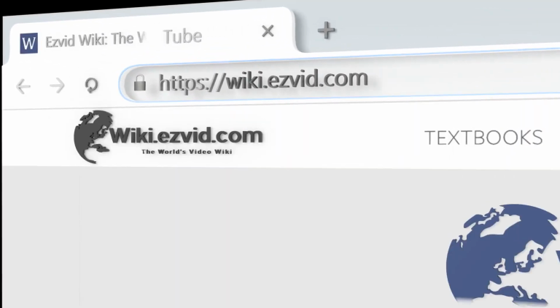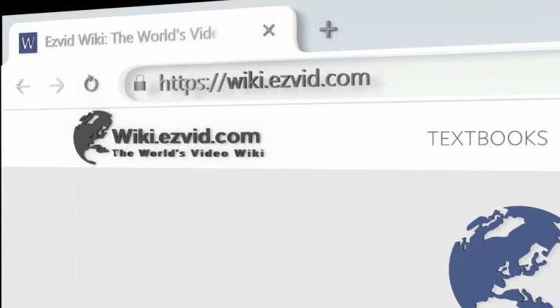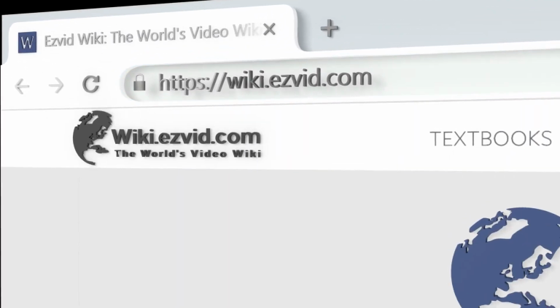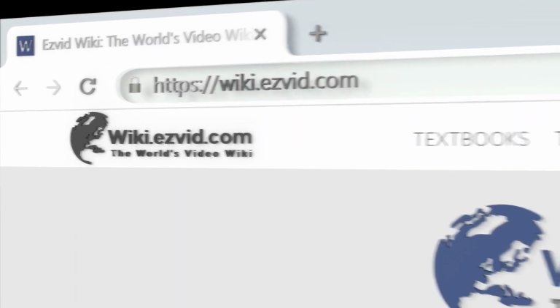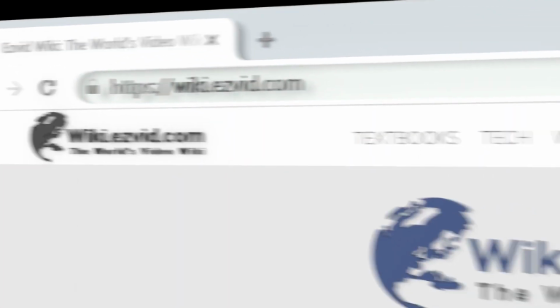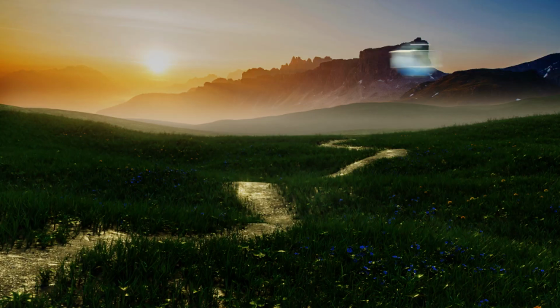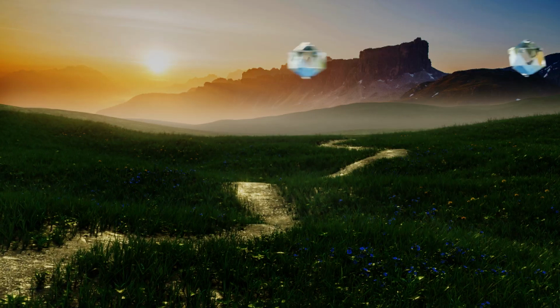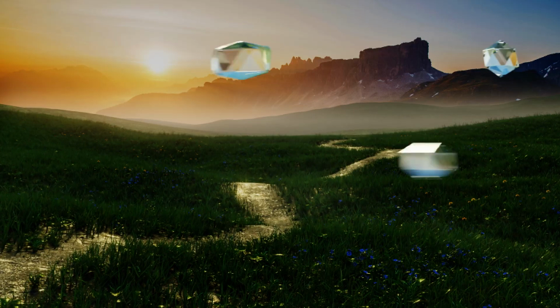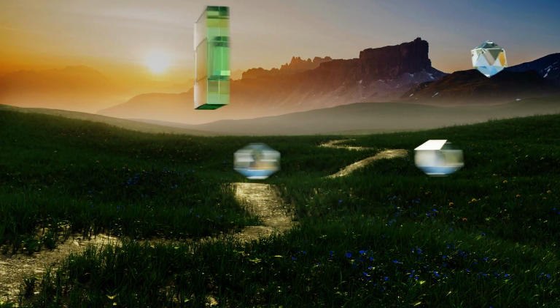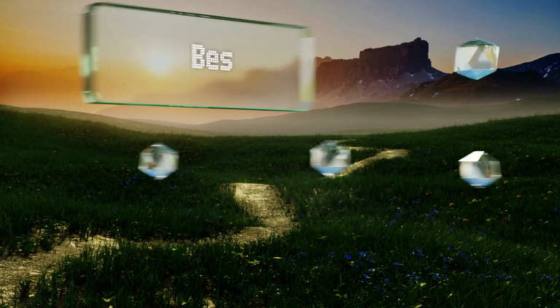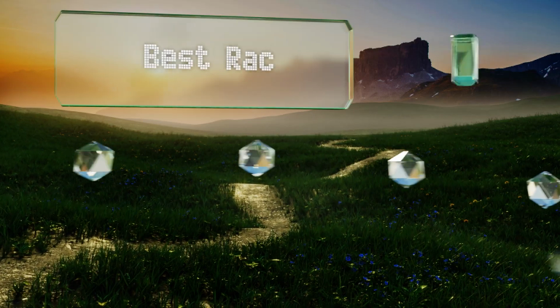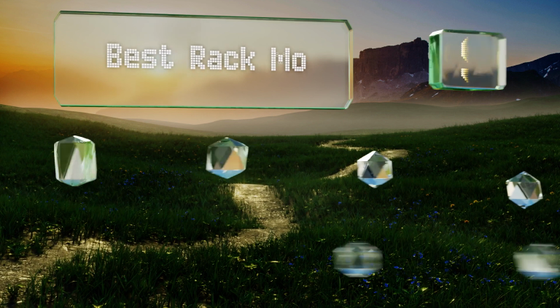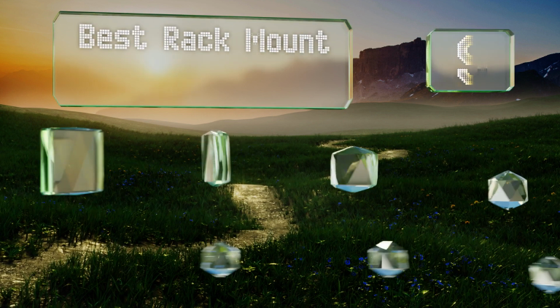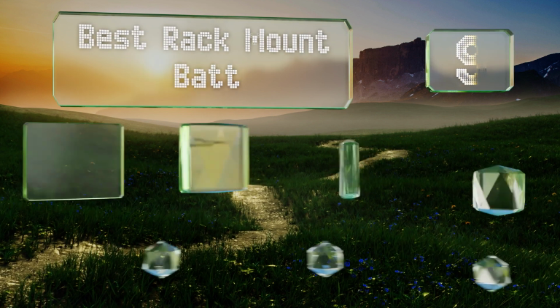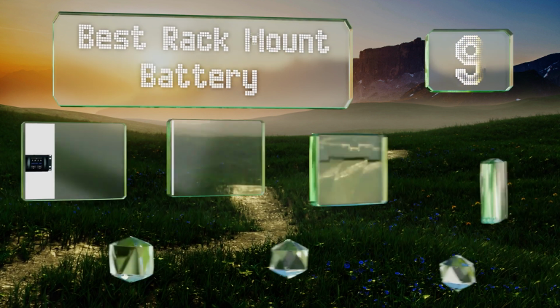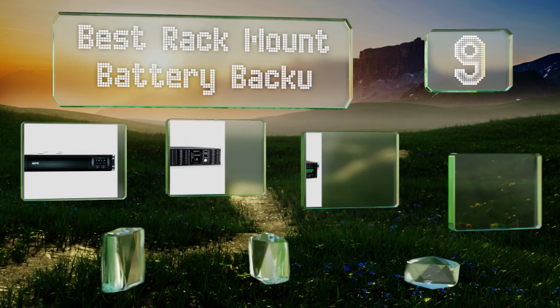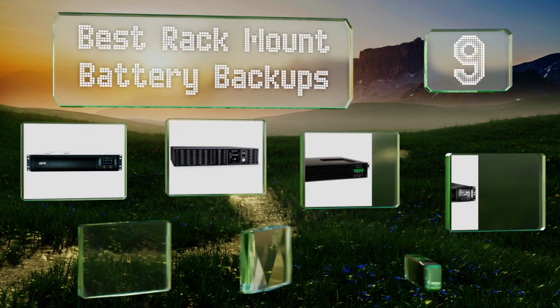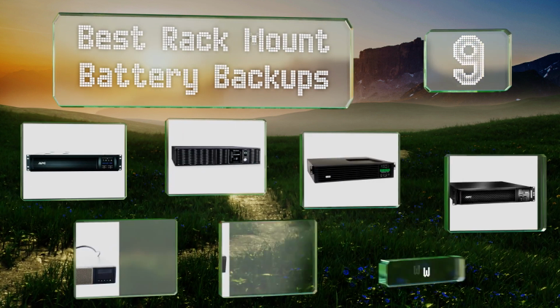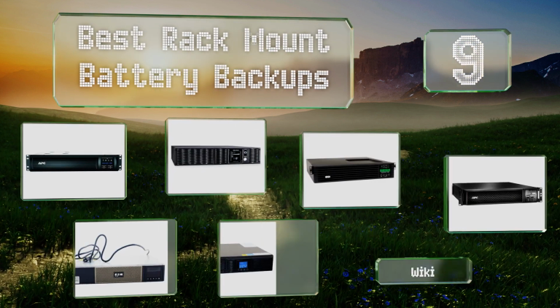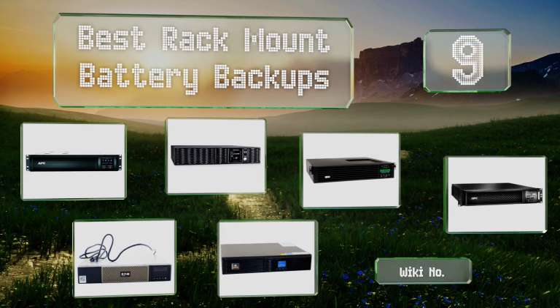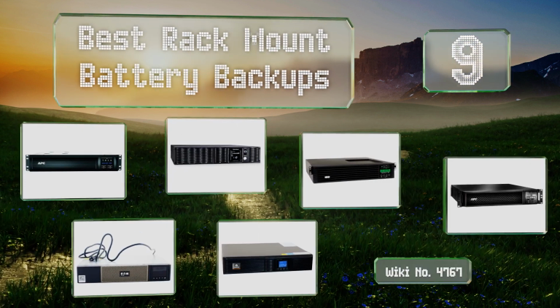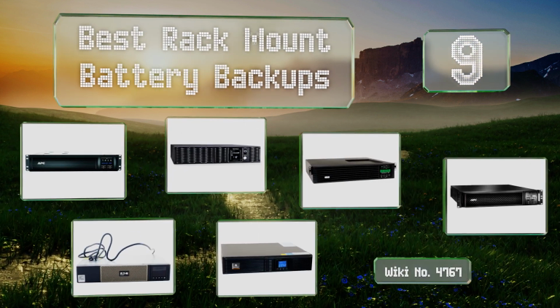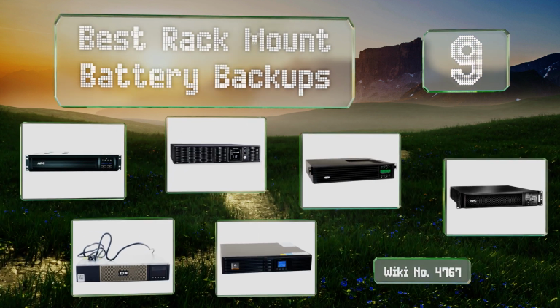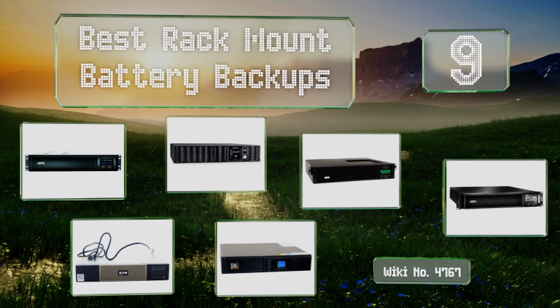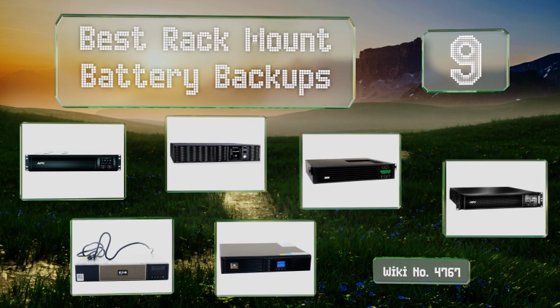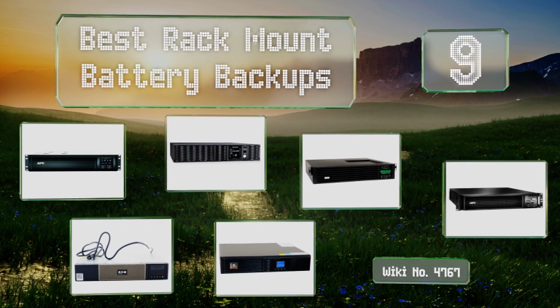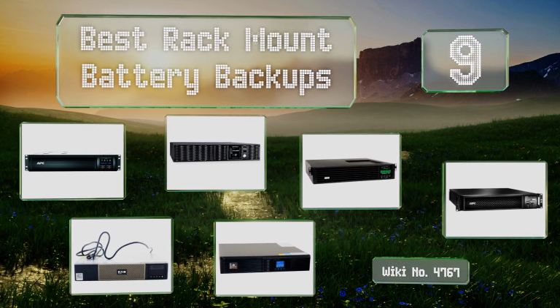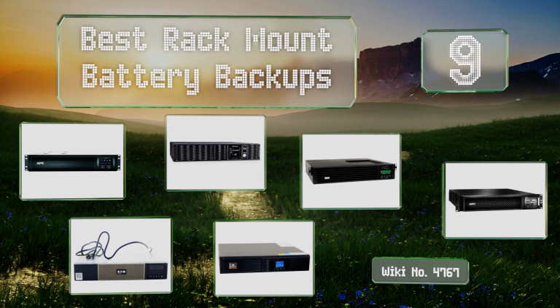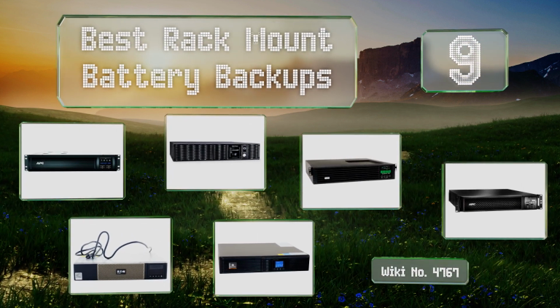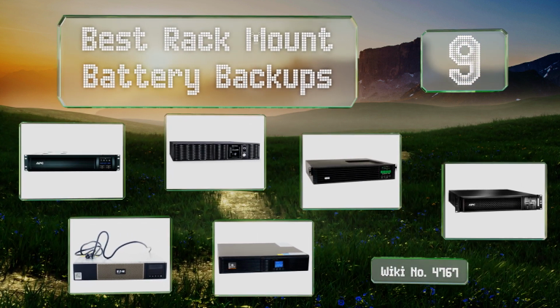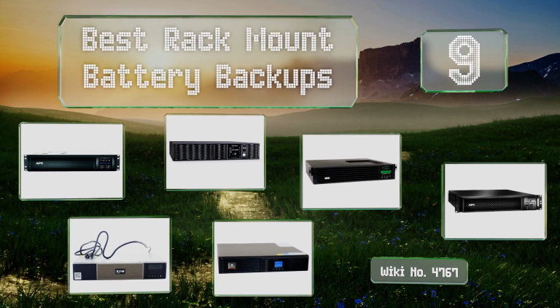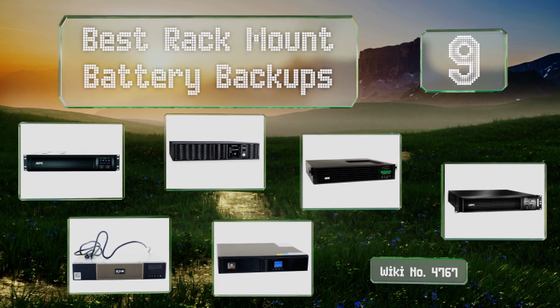EasyVid presents the nine best rack mount battery backups. Let's get started with the list.